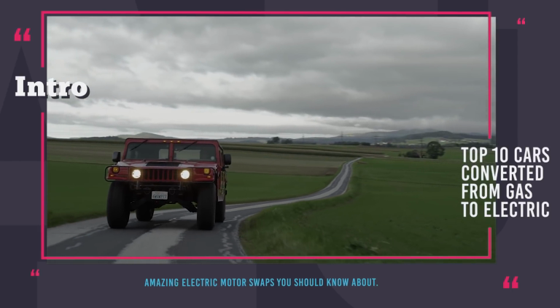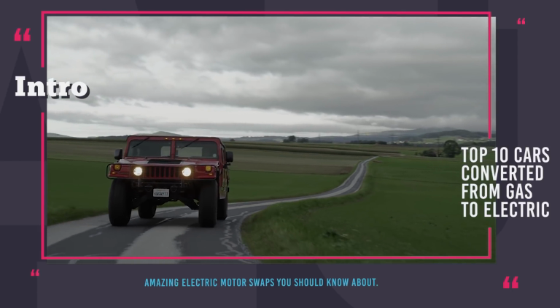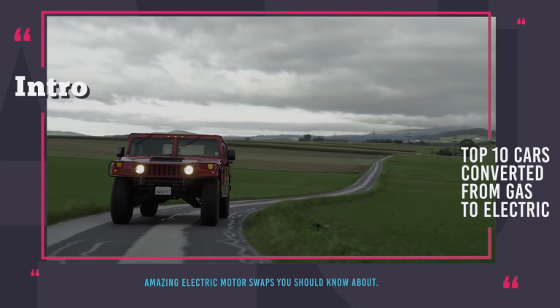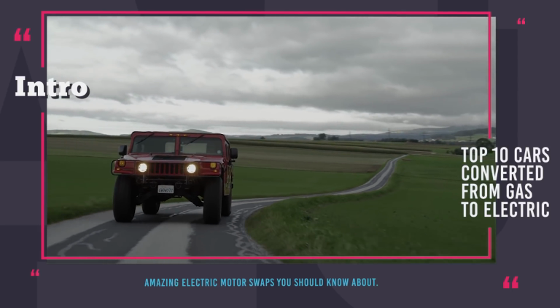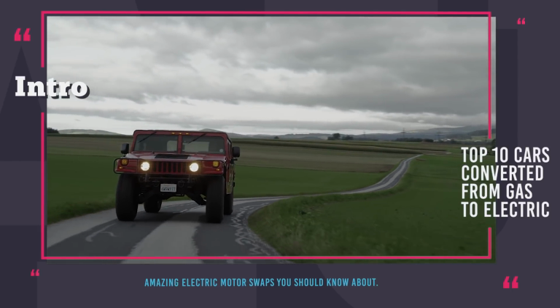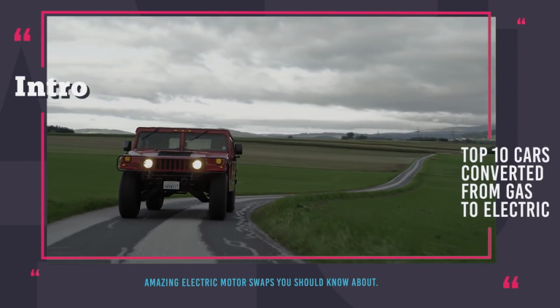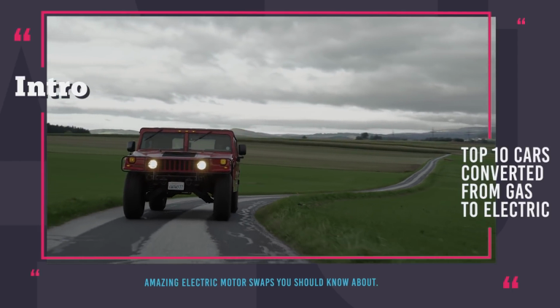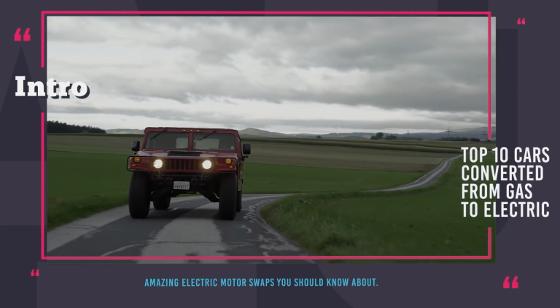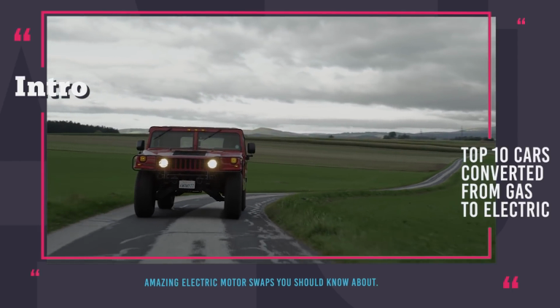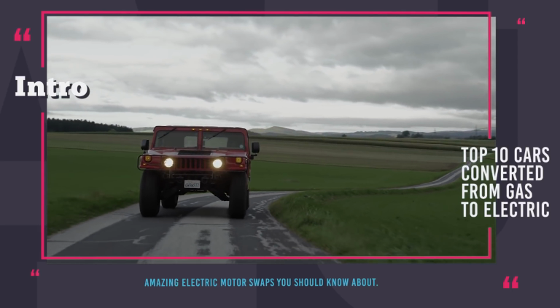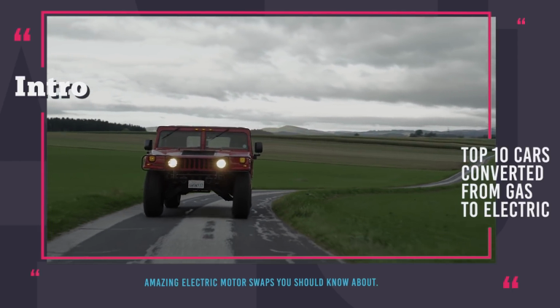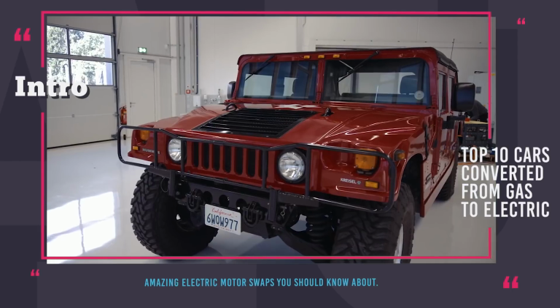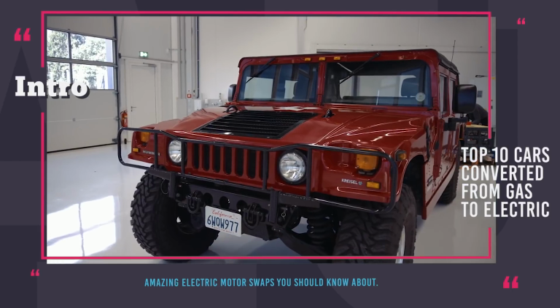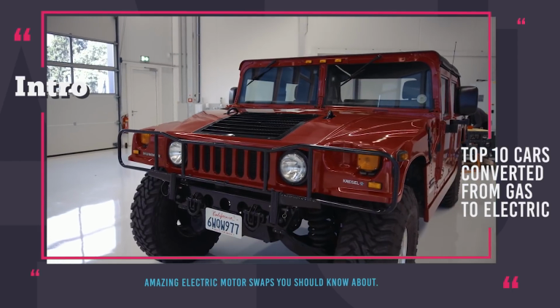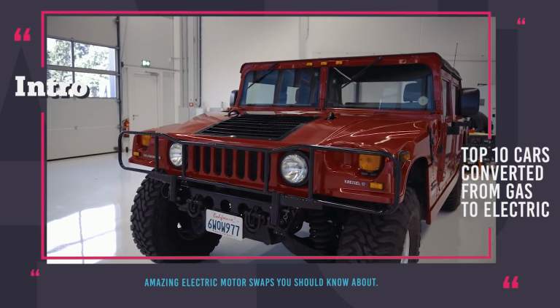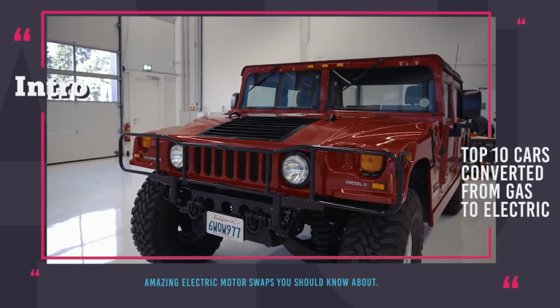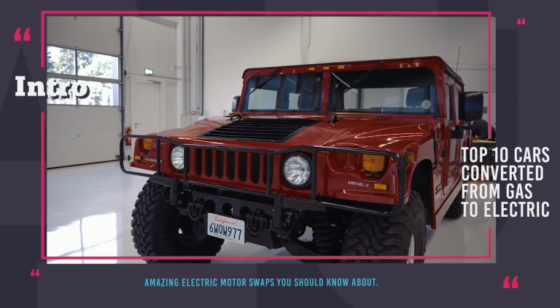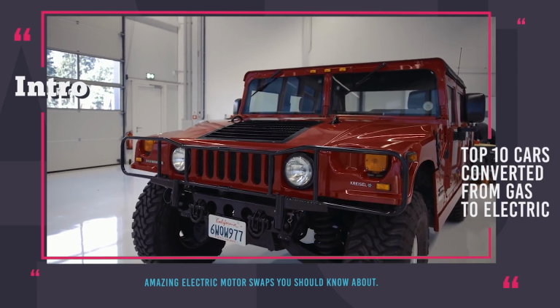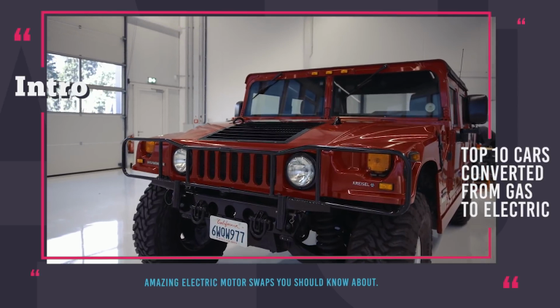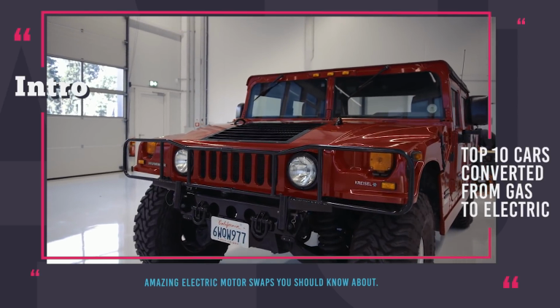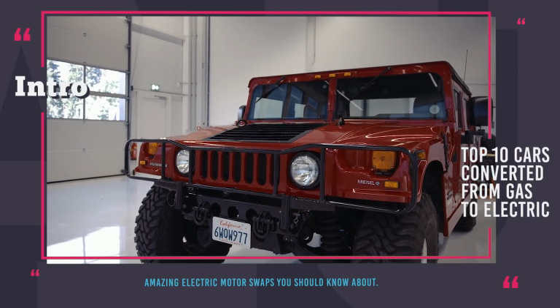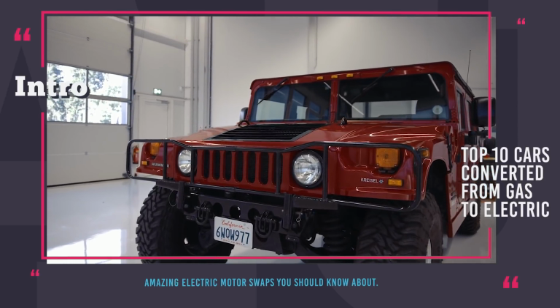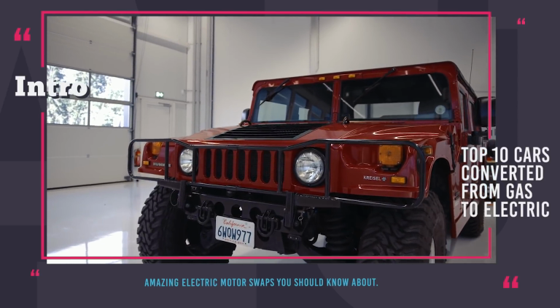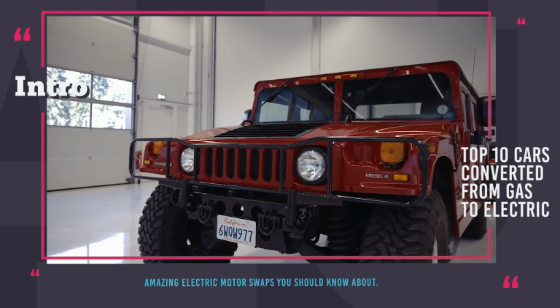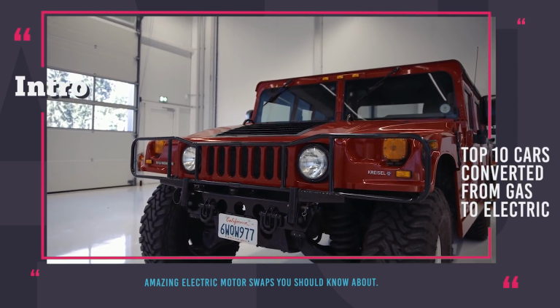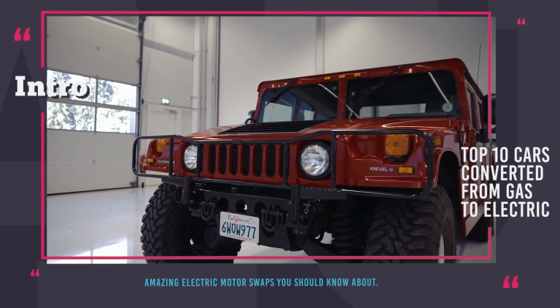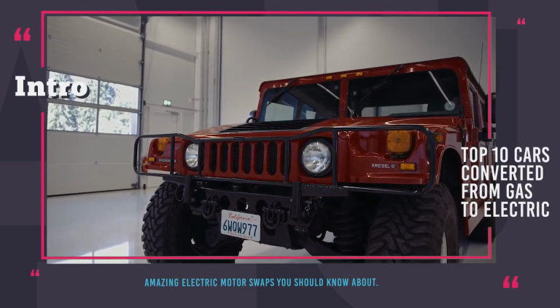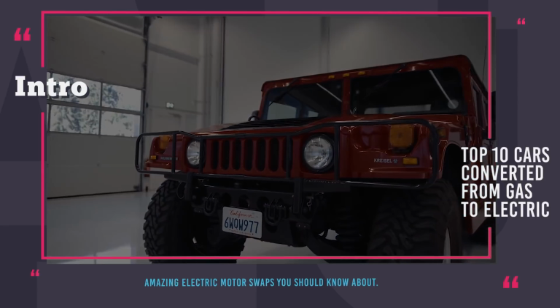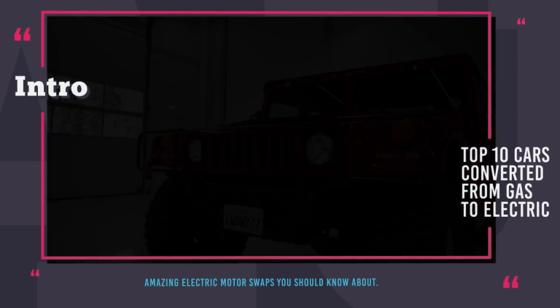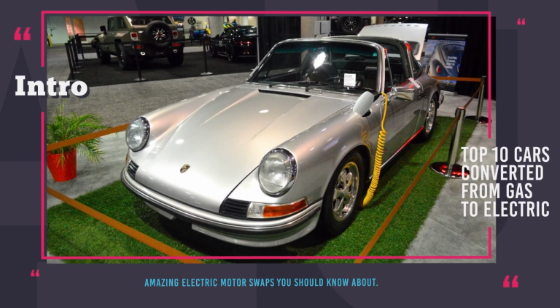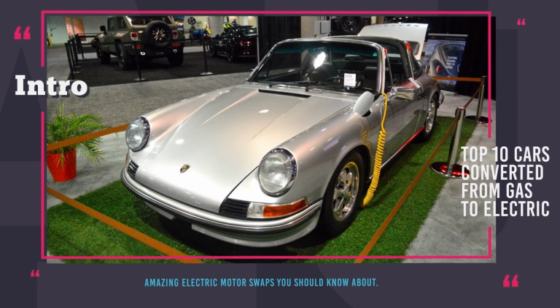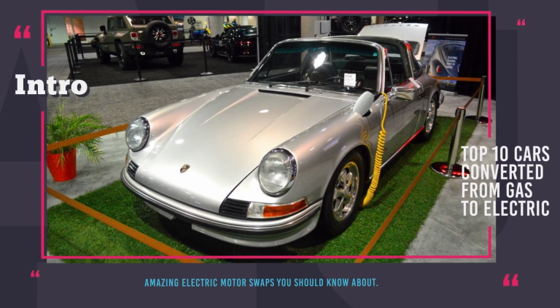But prior to getting started we just wanted to remind you that a subscription to our channel will bring you informative automotive content at least twice a week.